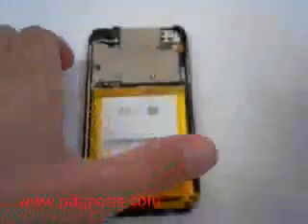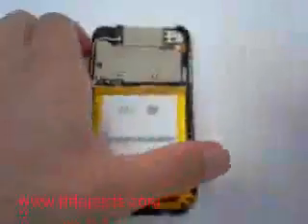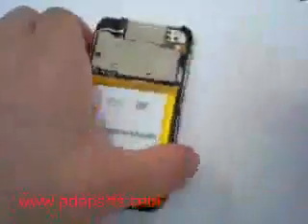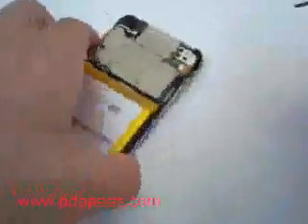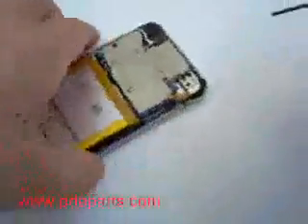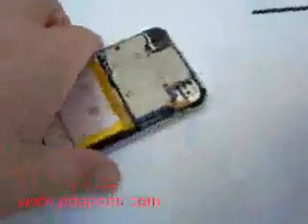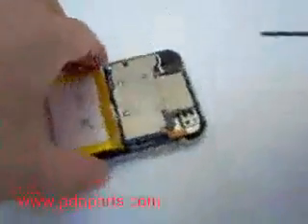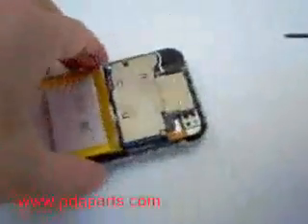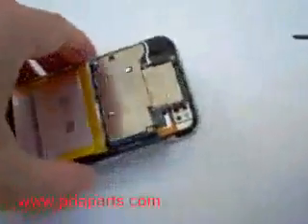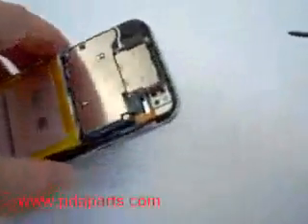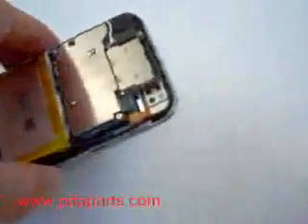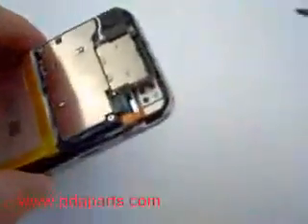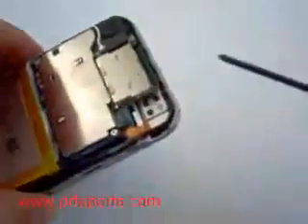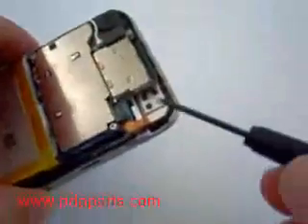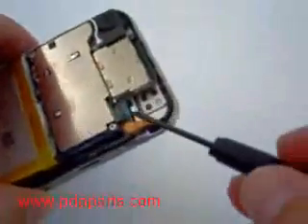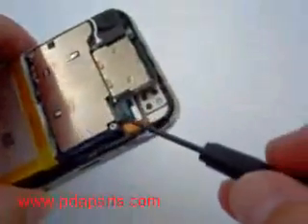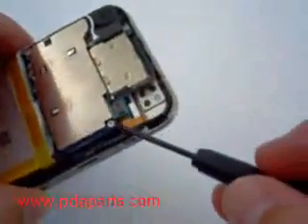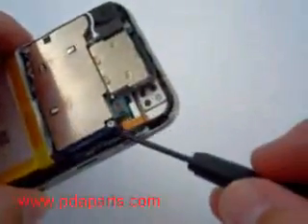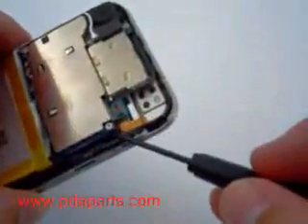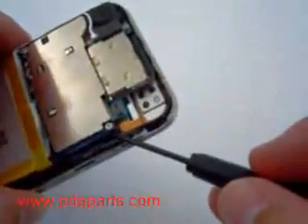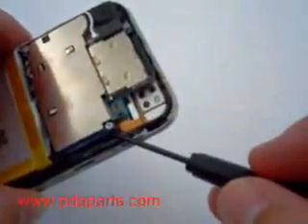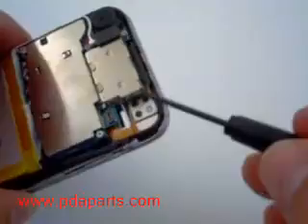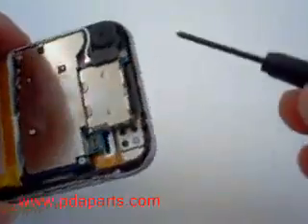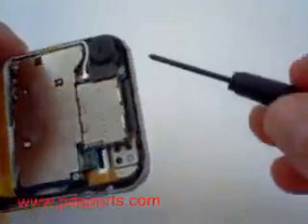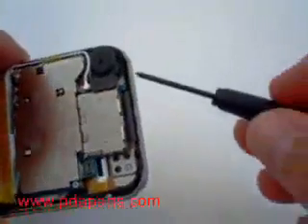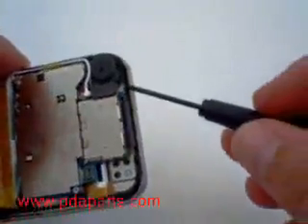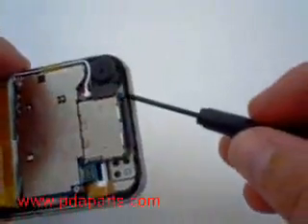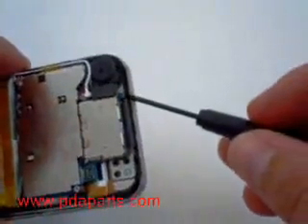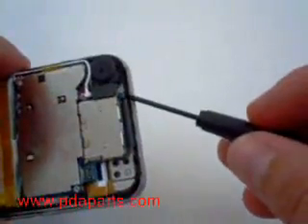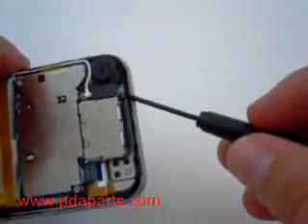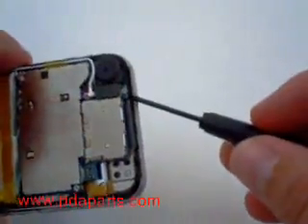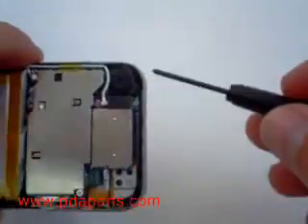There are three screws holding the motherboard on. You will need to remove all three of those screws.